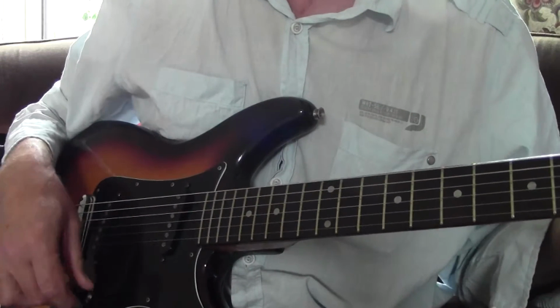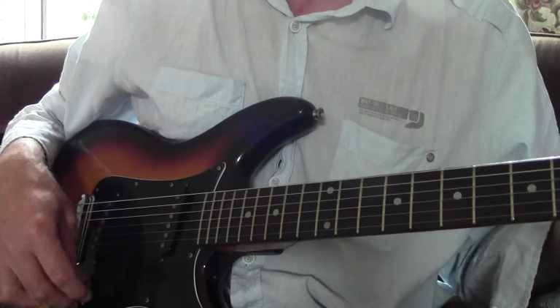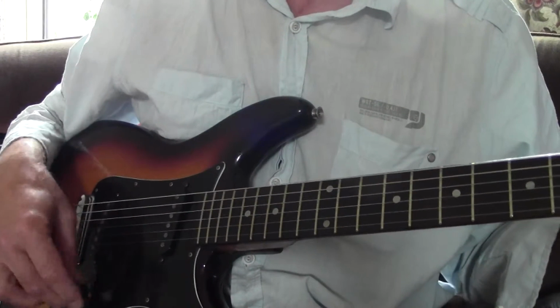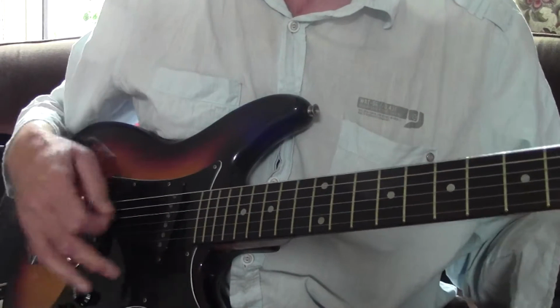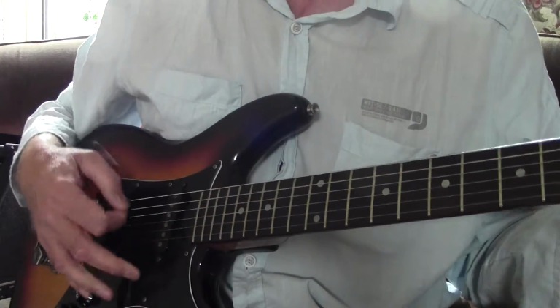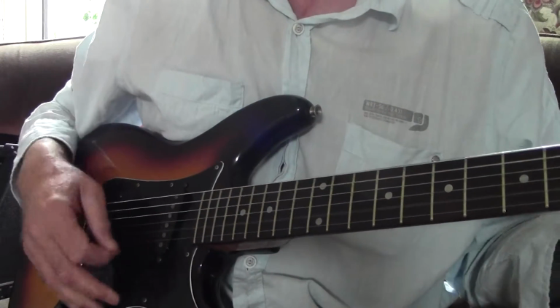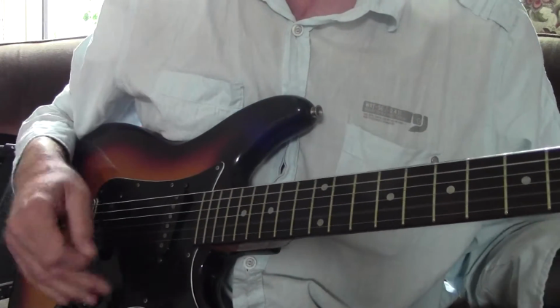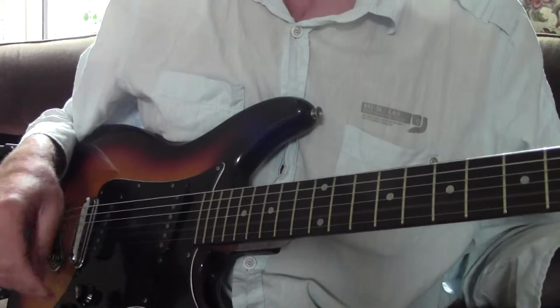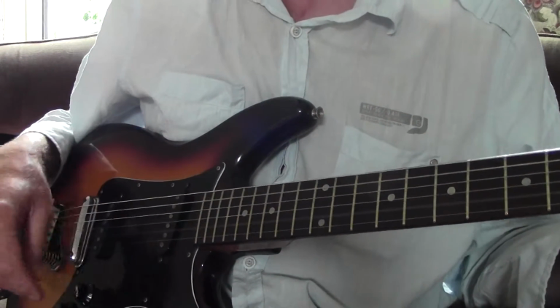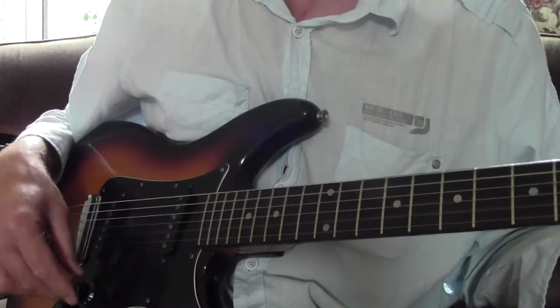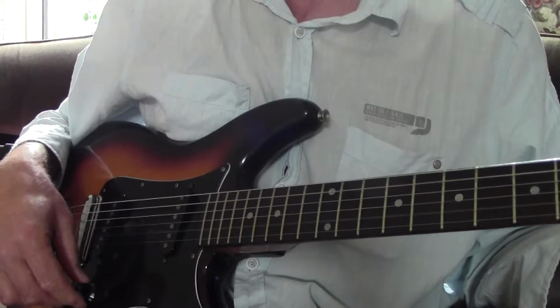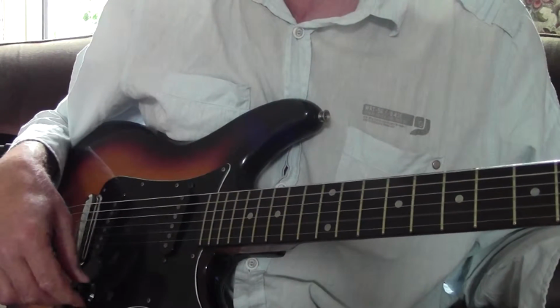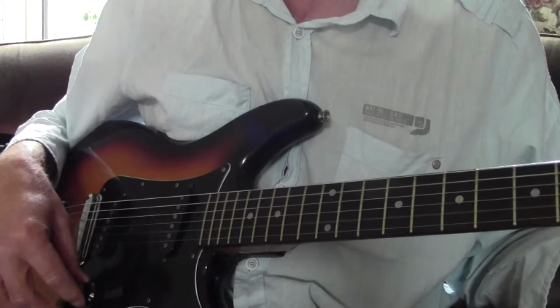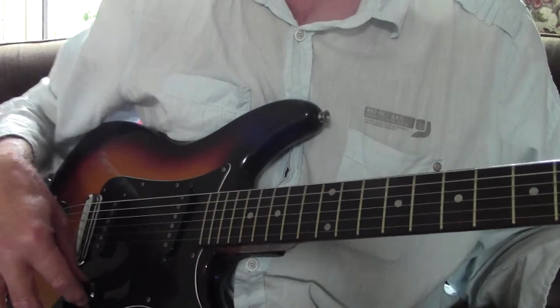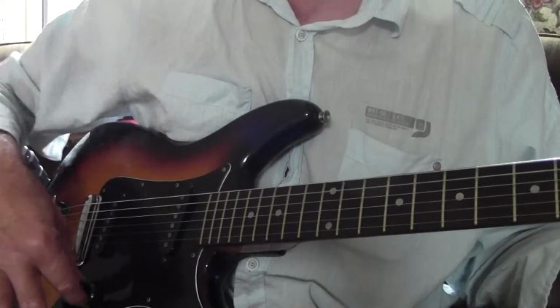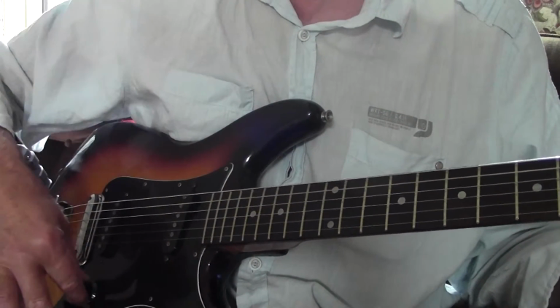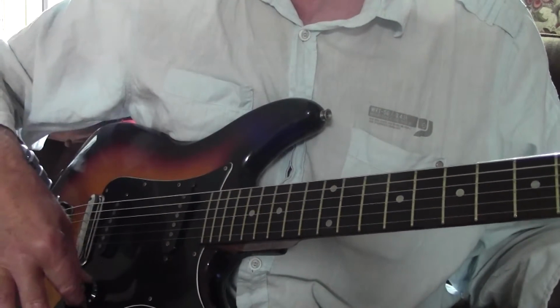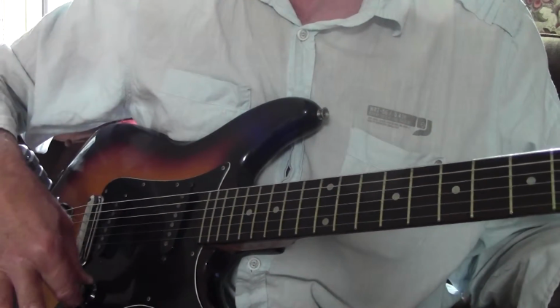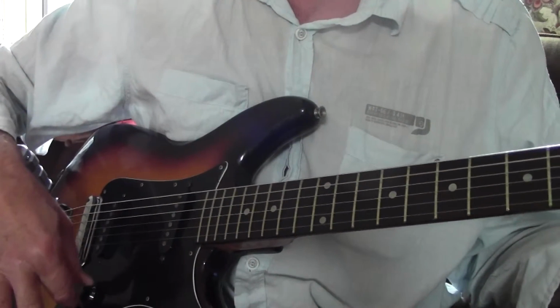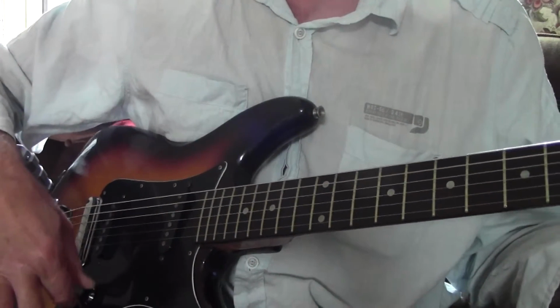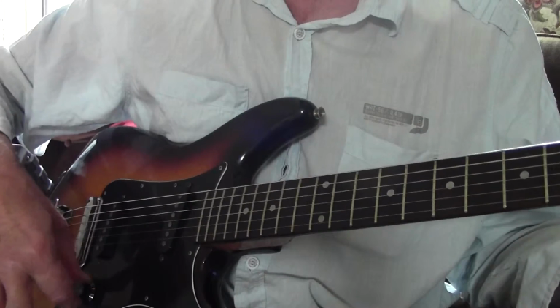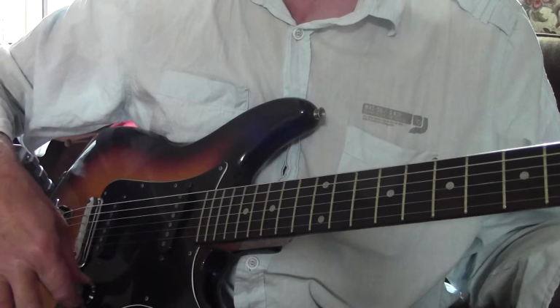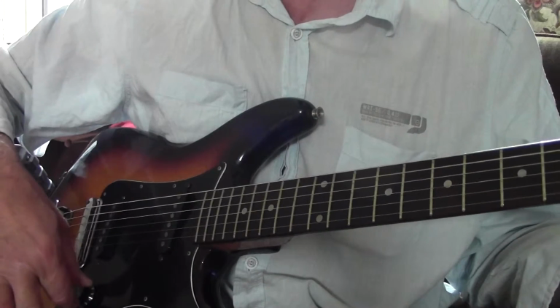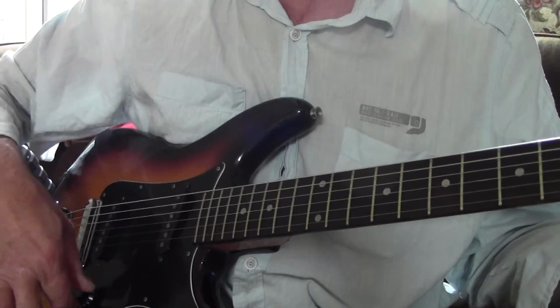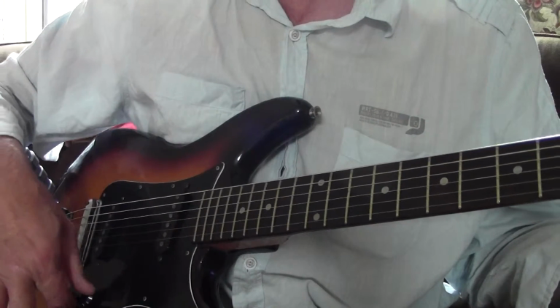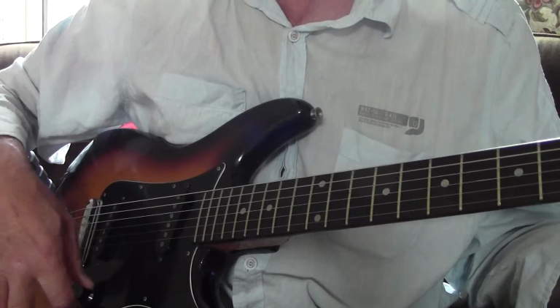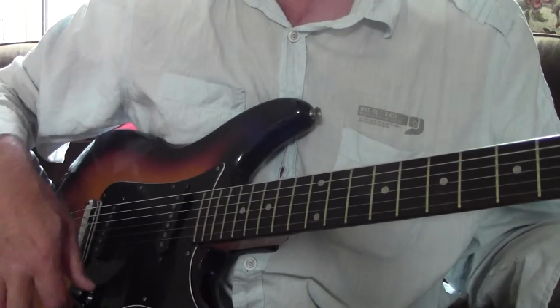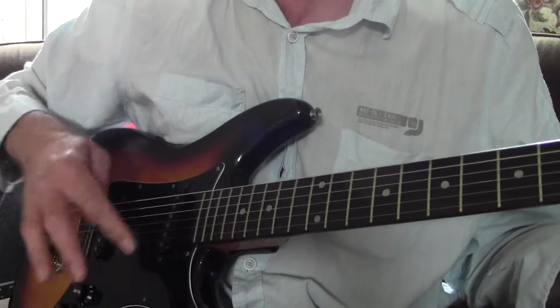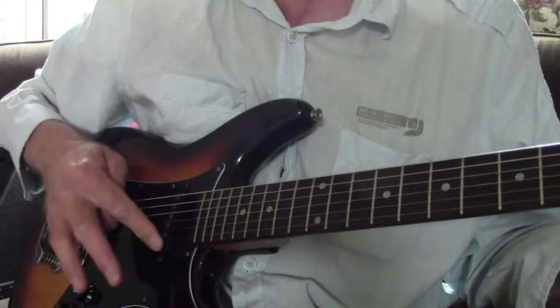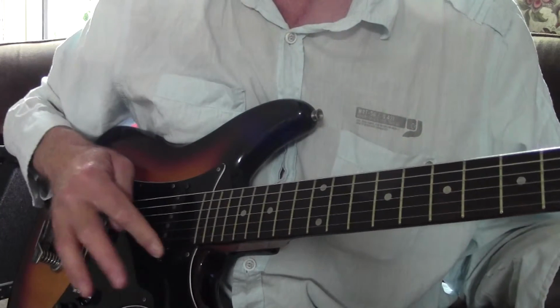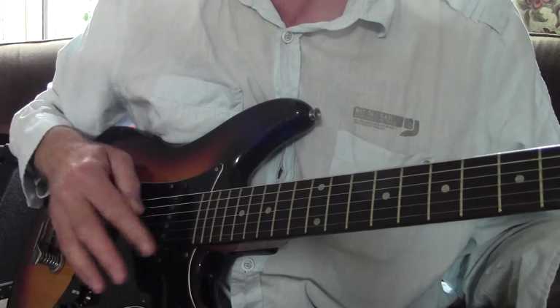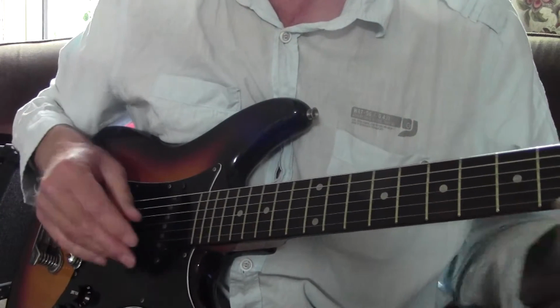After the soldering by the brilliant son, here we have a working neck pickup.